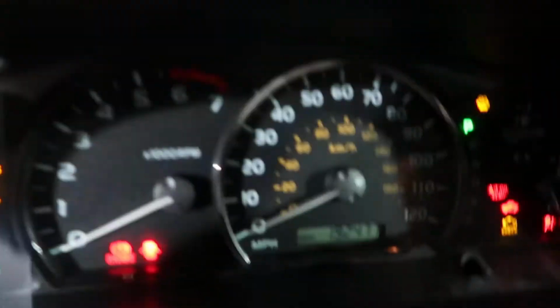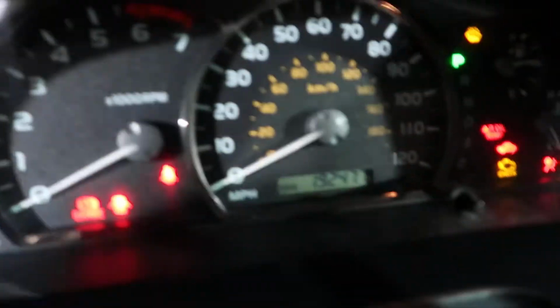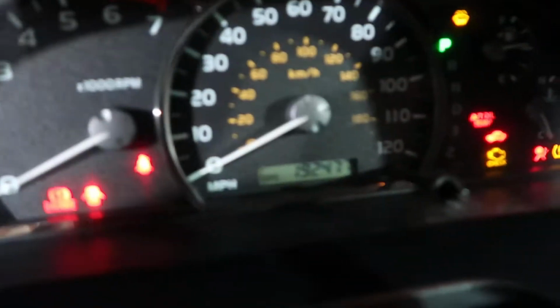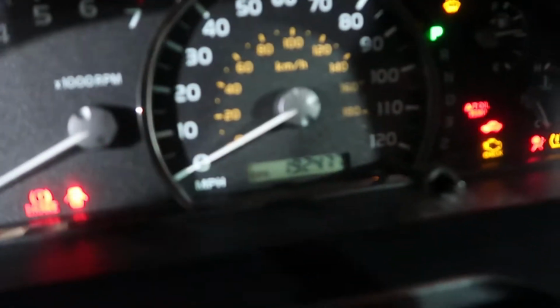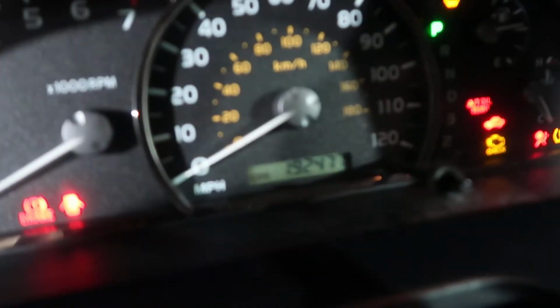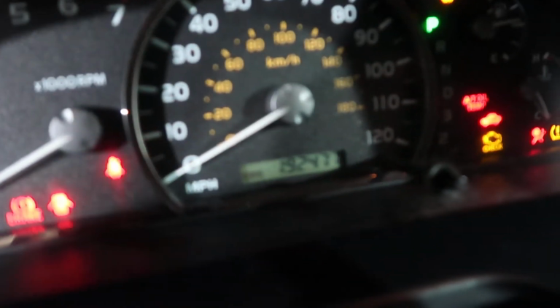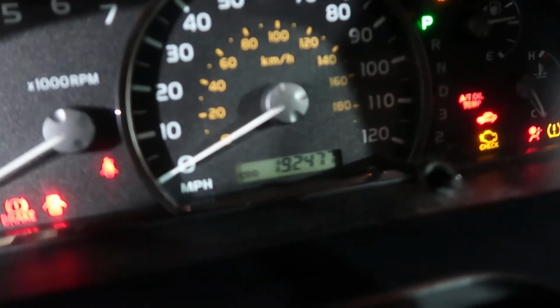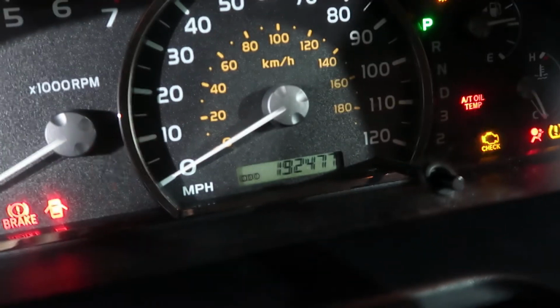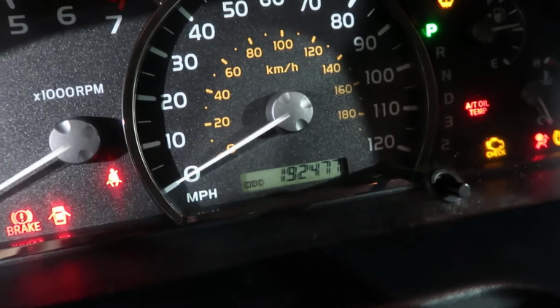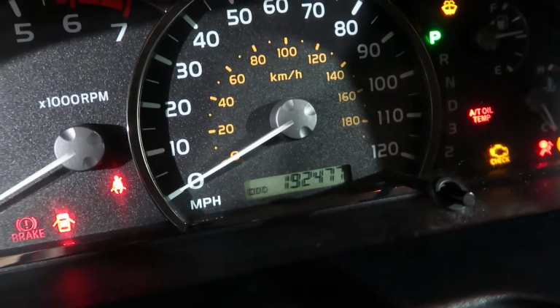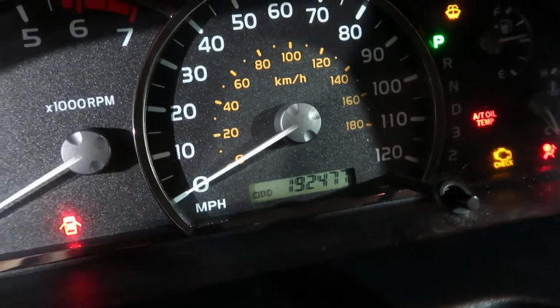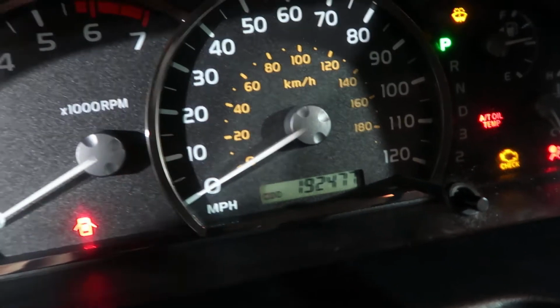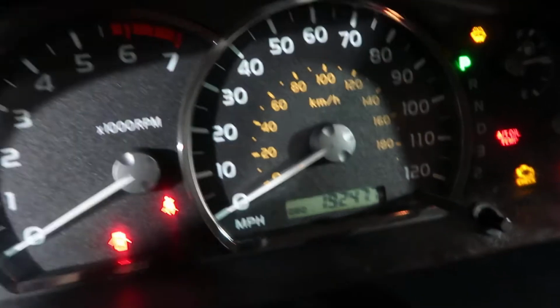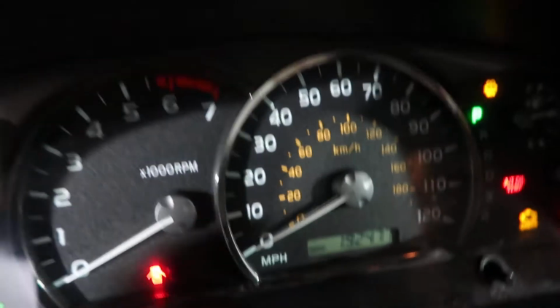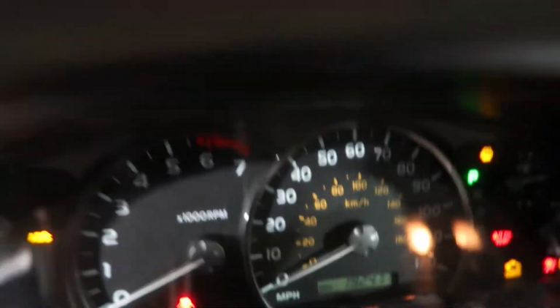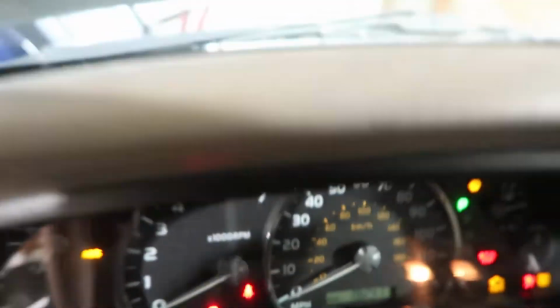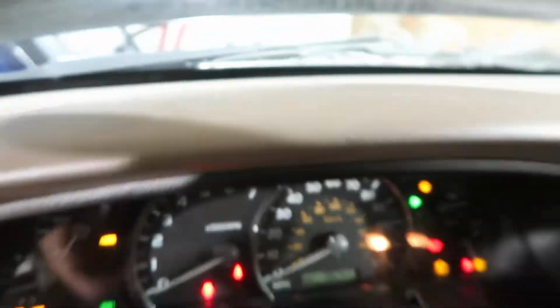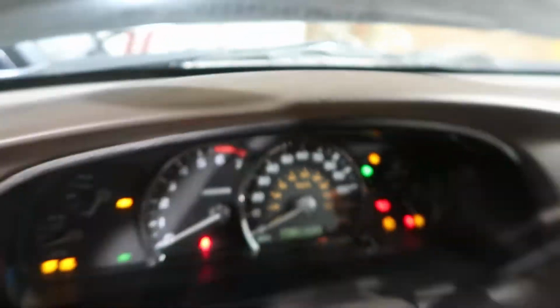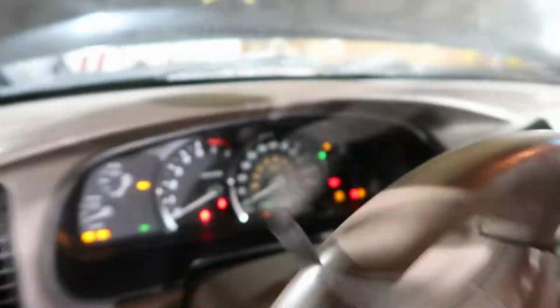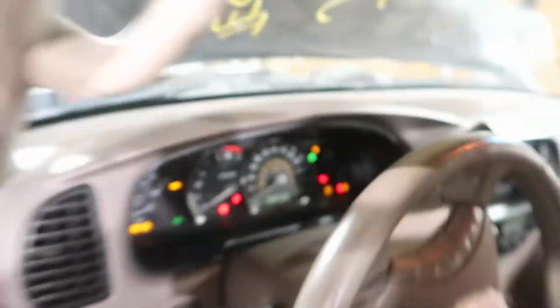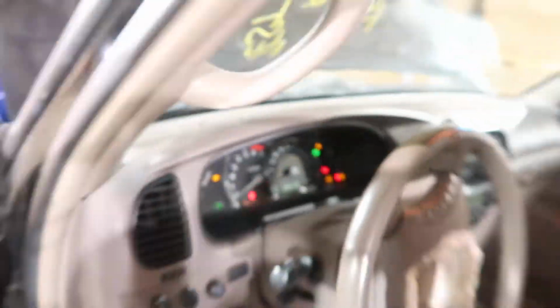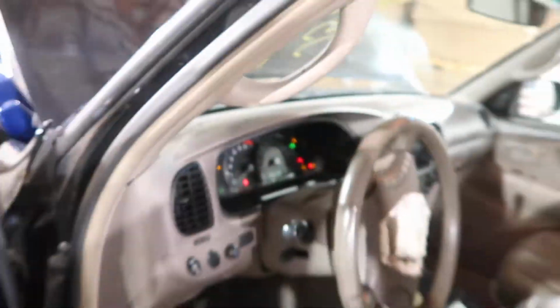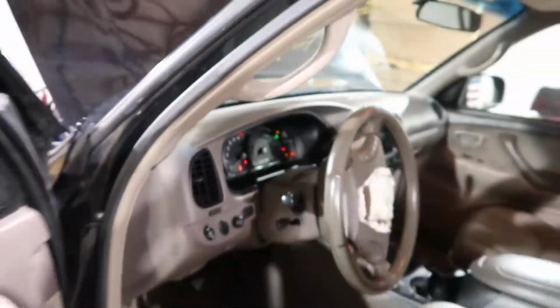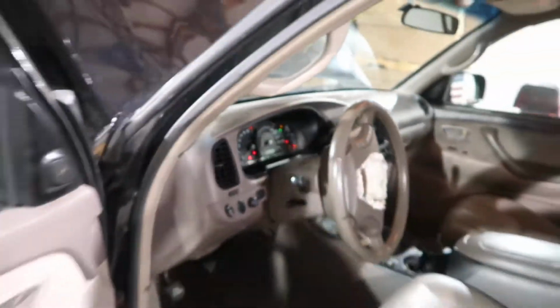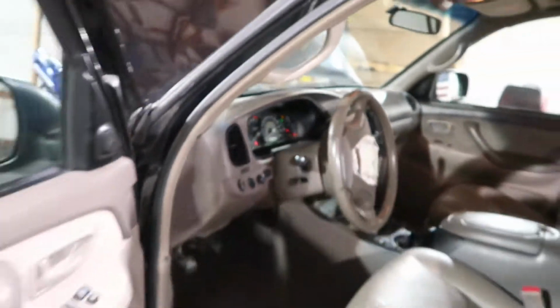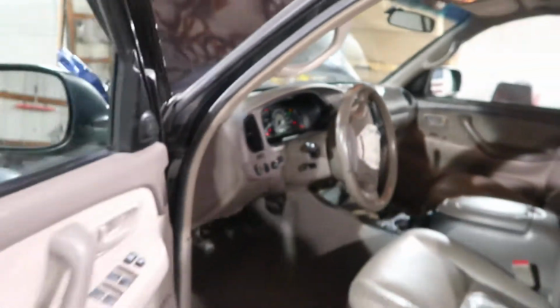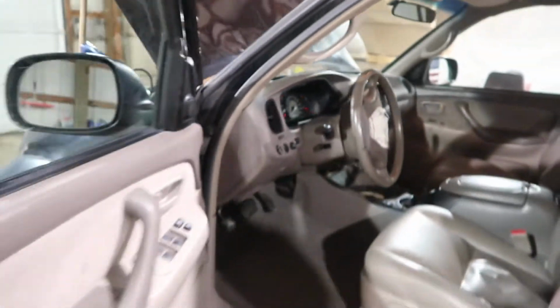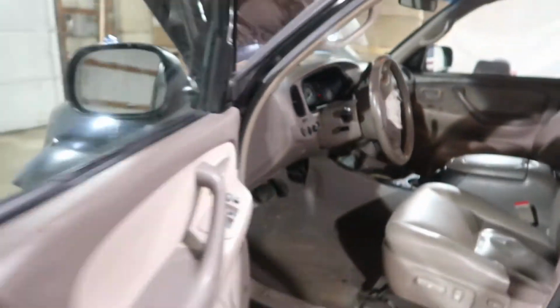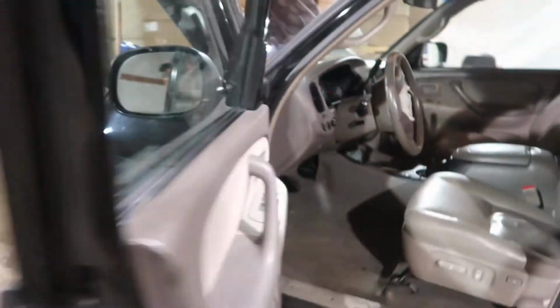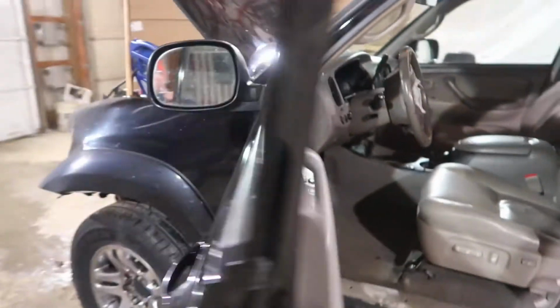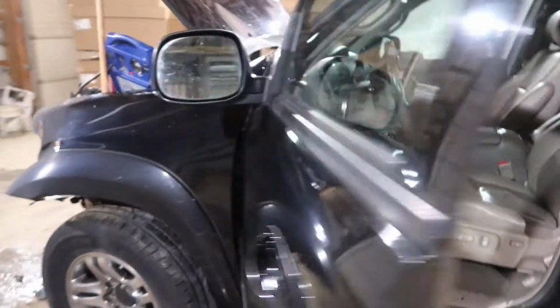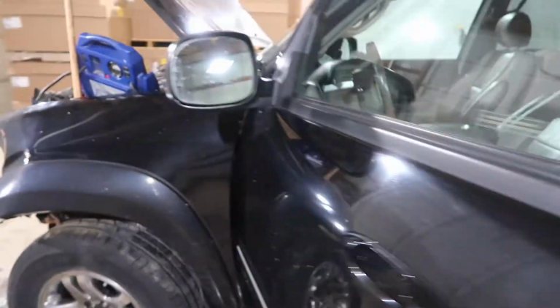This unit's got 192k on it. Take a quick walk around it here.